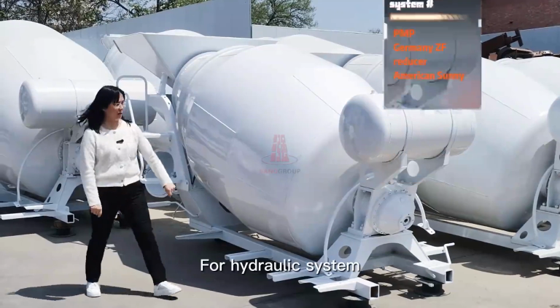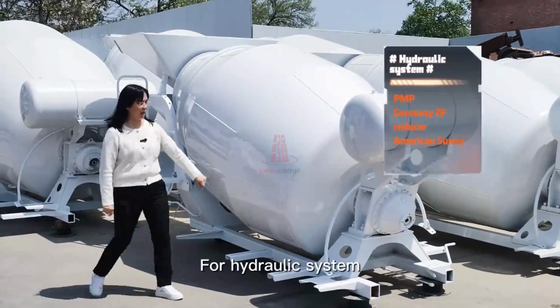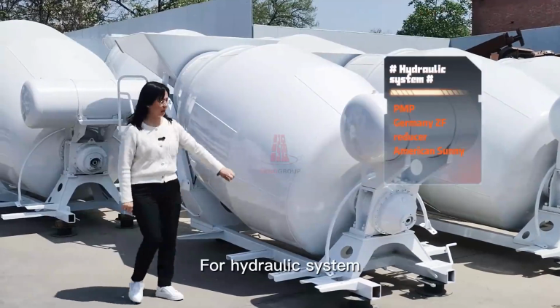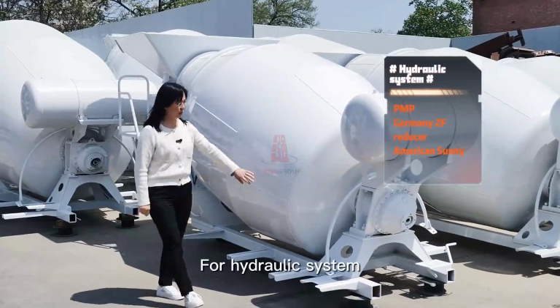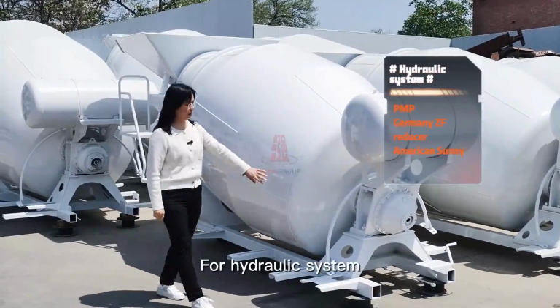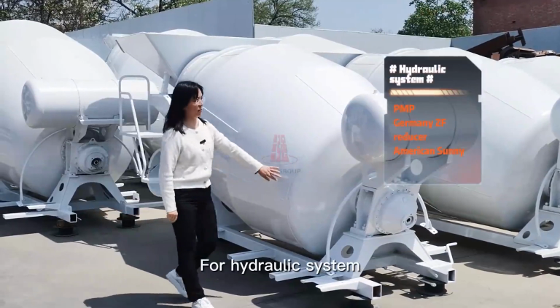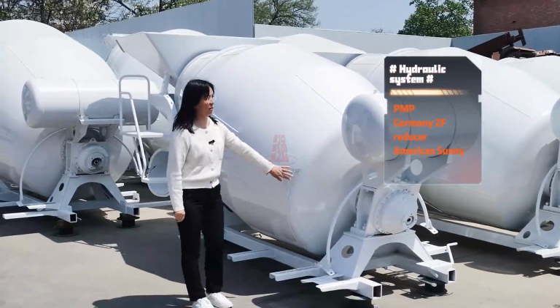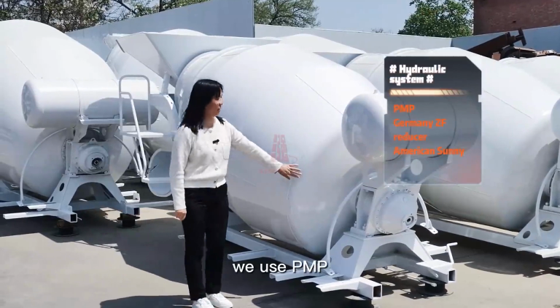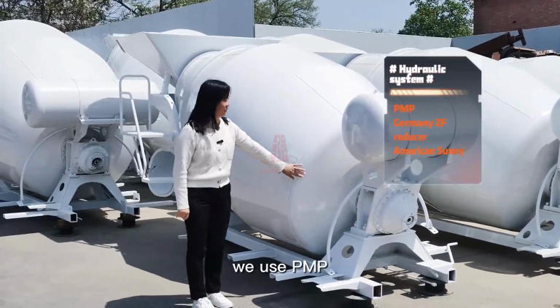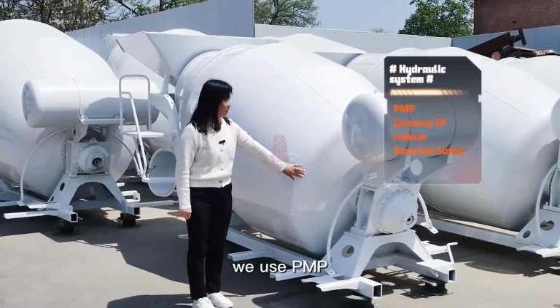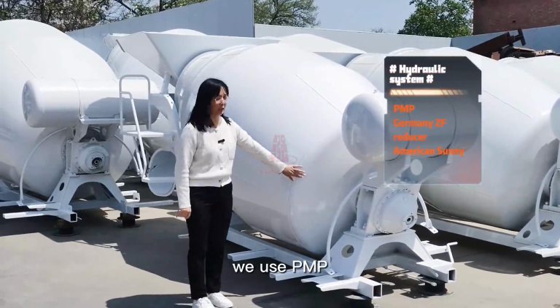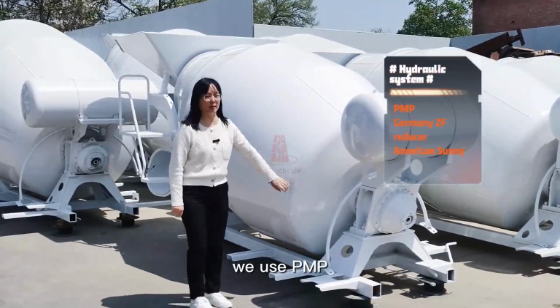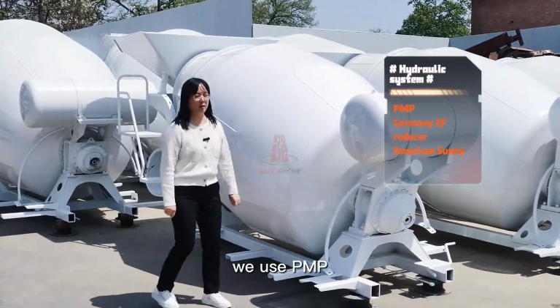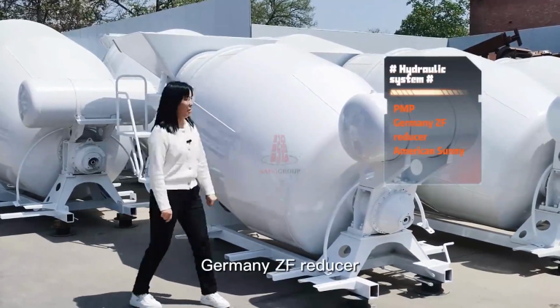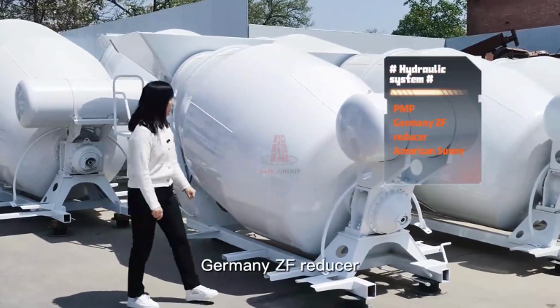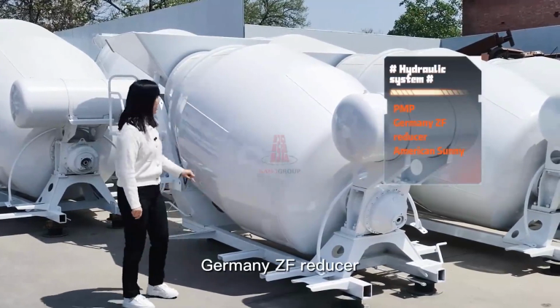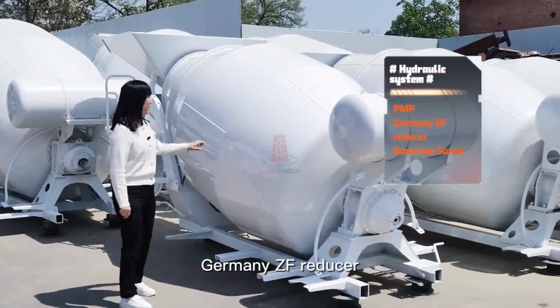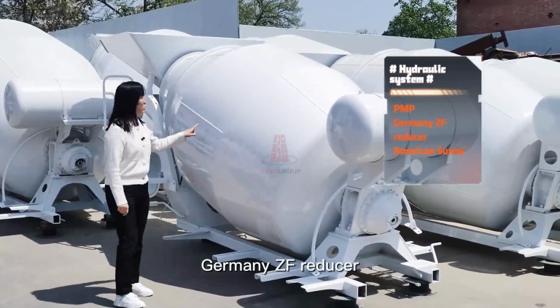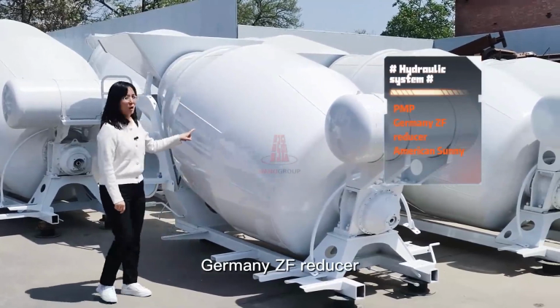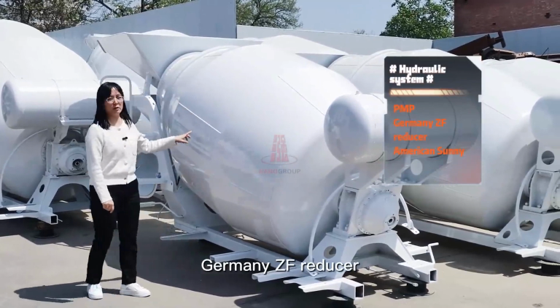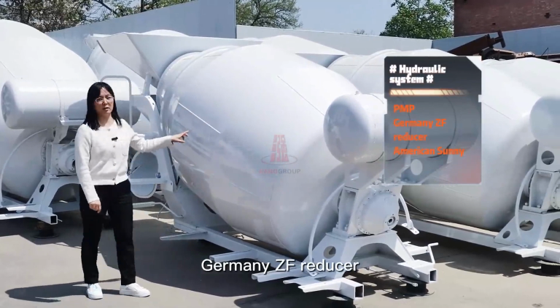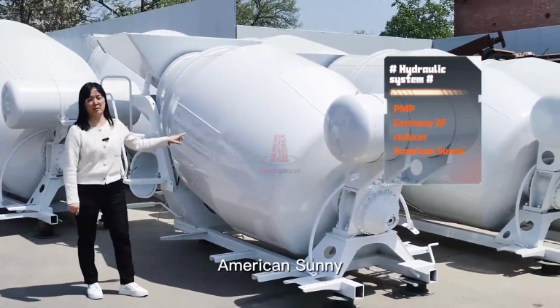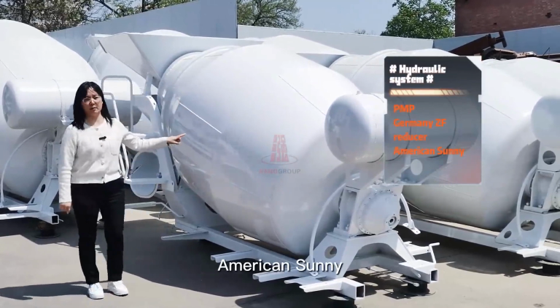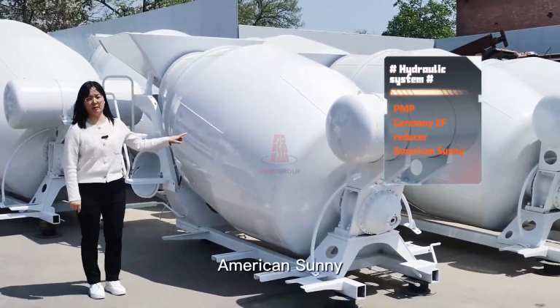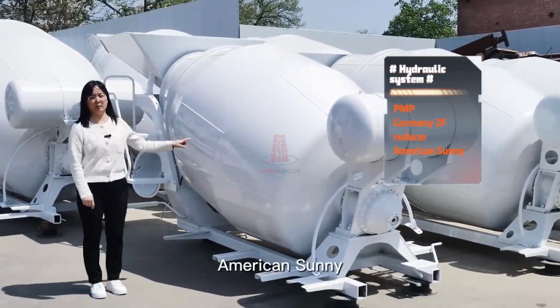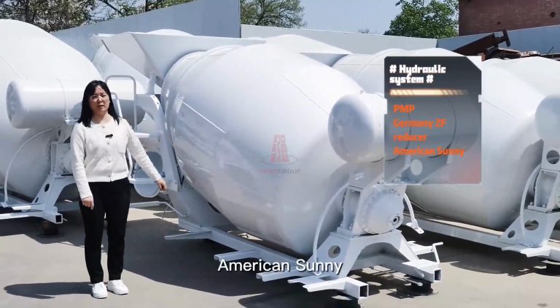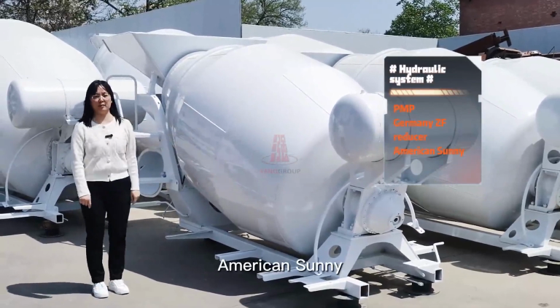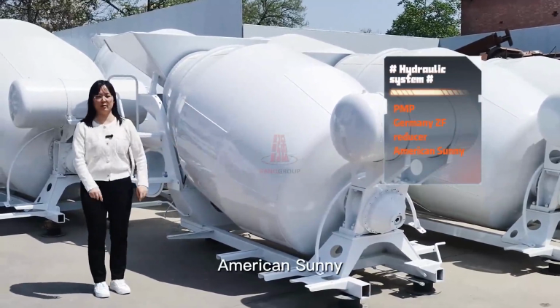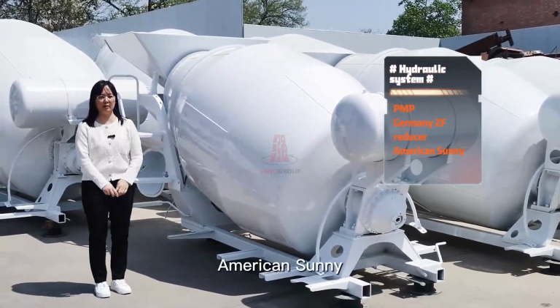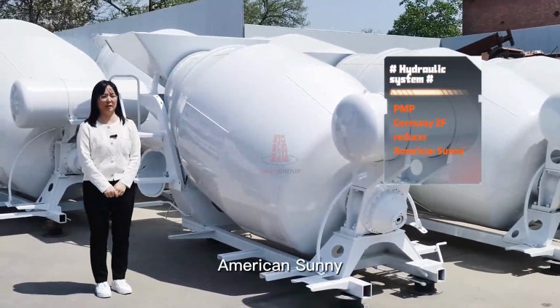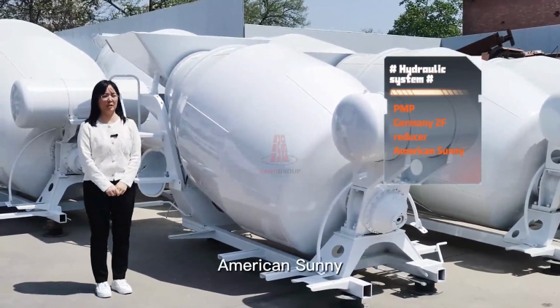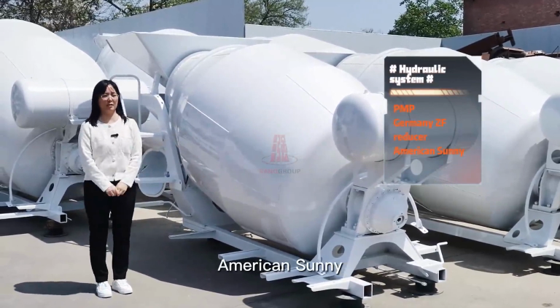For the hydraulic system, we use PMP, Germany ZF reducer, and American Sunny pump and motor.